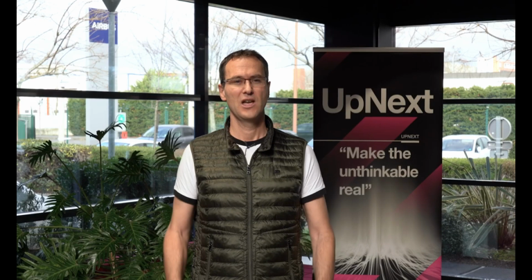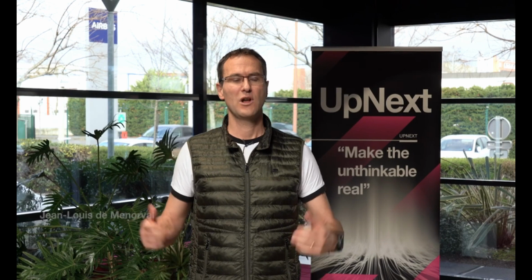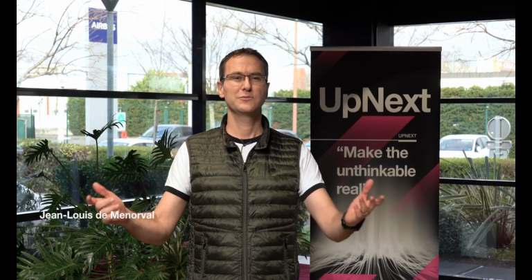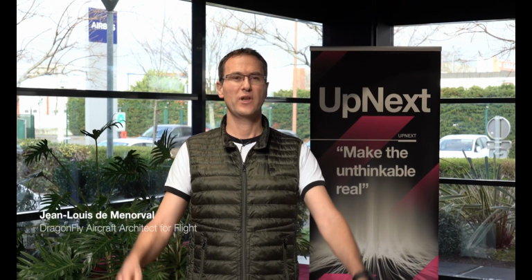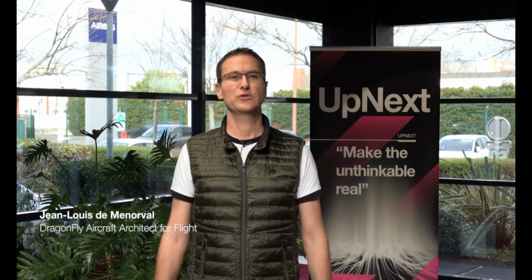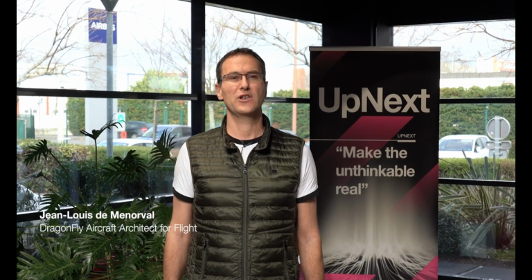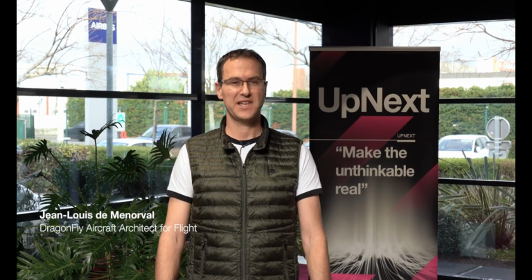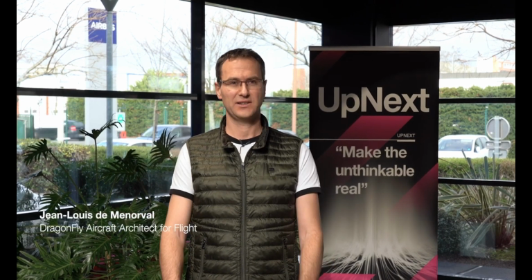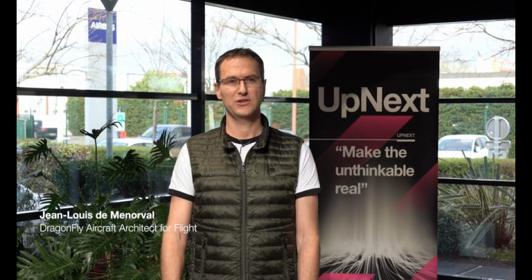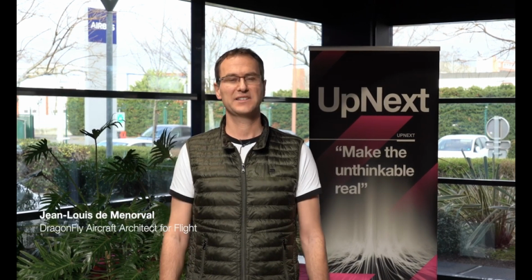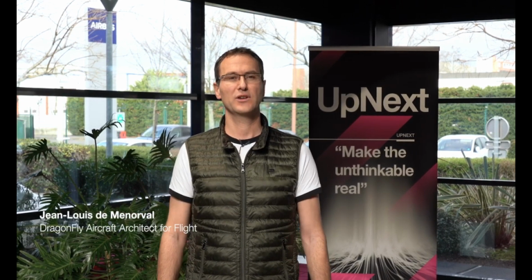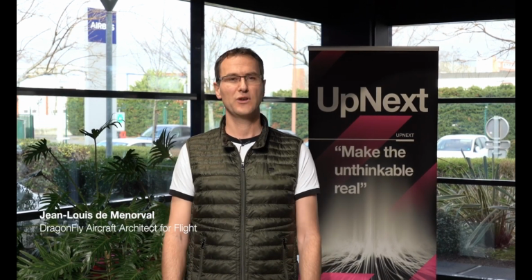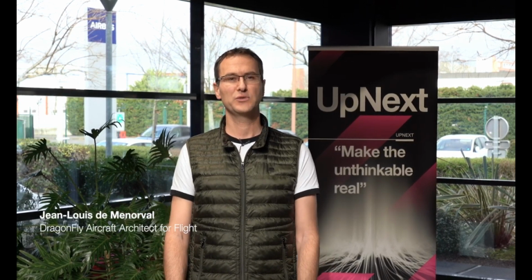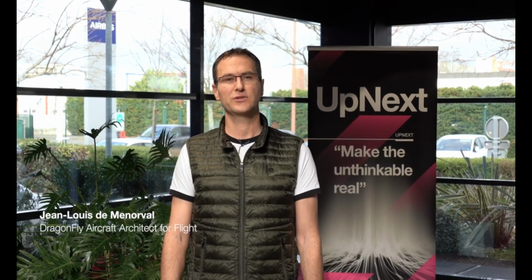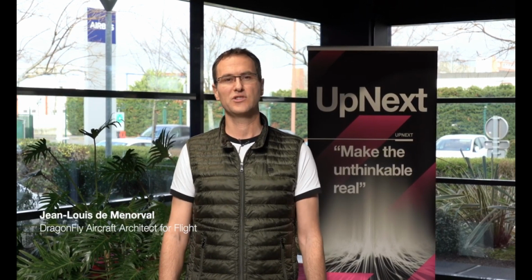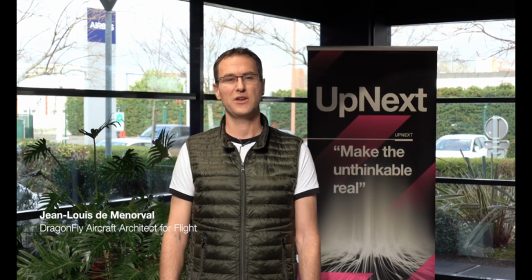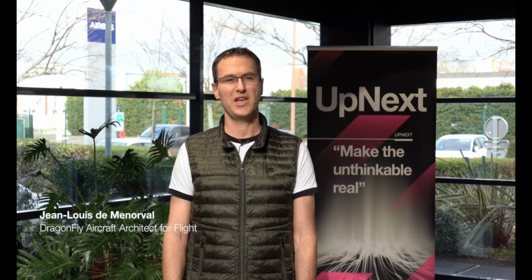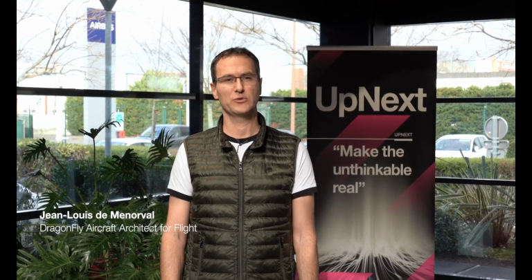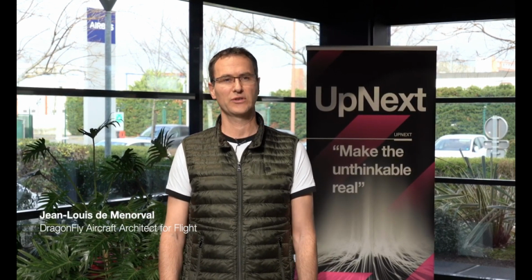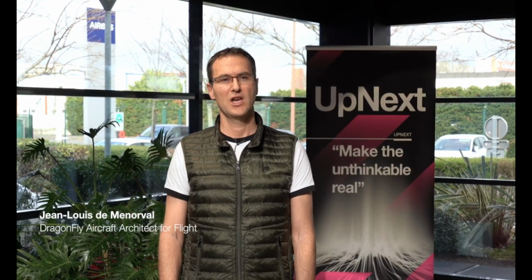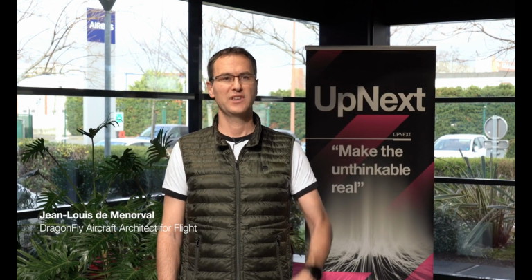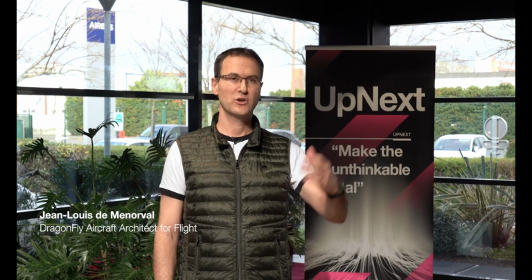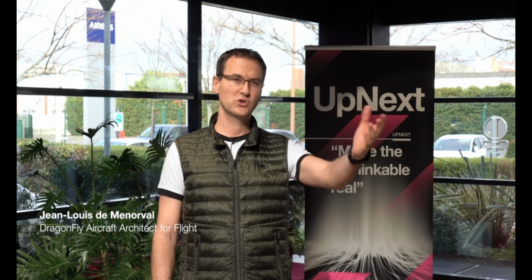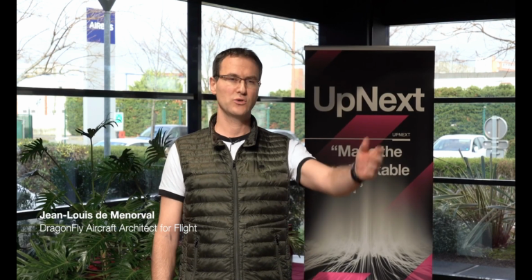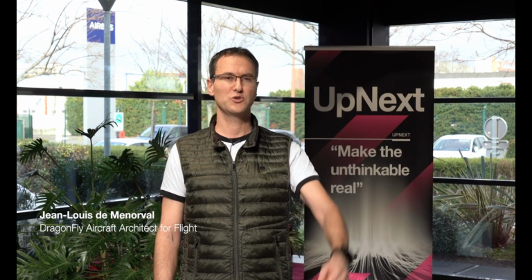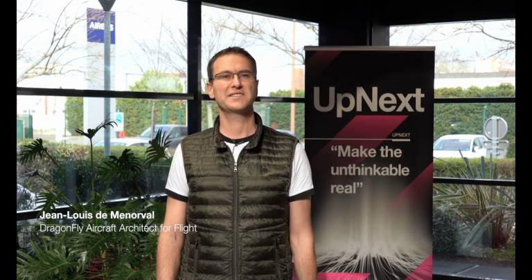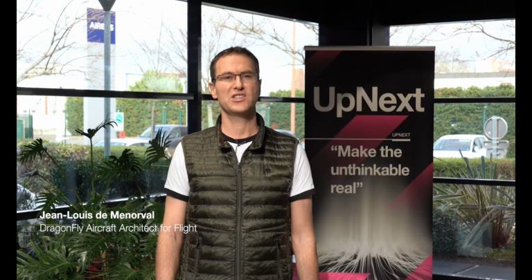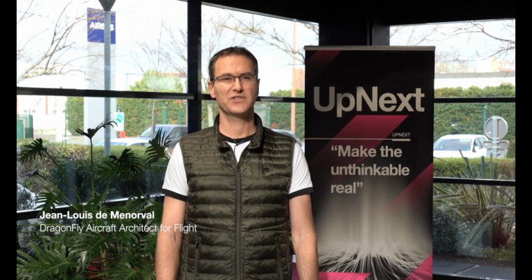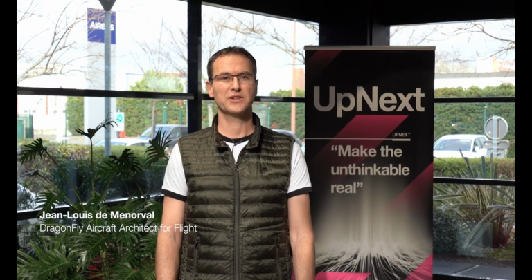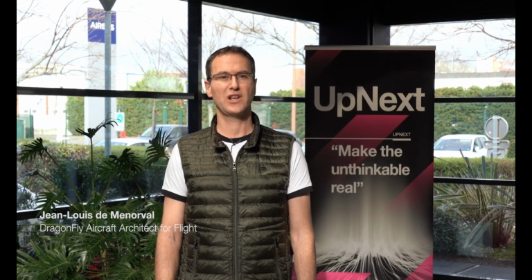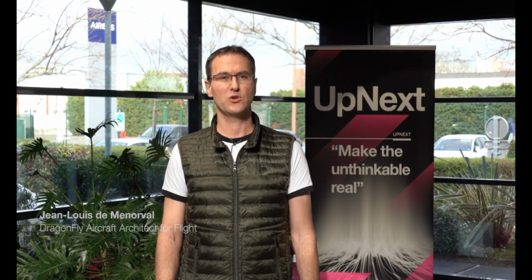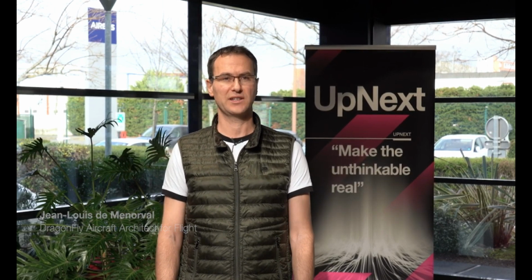Welcome to Airbus Upnext, the accelerator of new technology of Airbus. Today, I'm going to show you the backstage of the Dragonfly project.